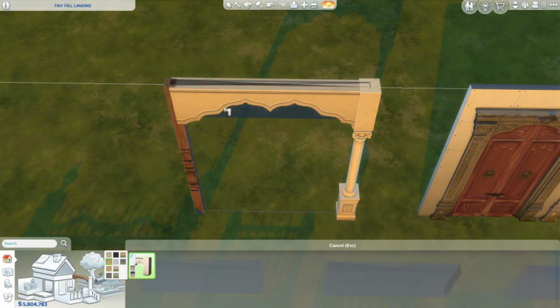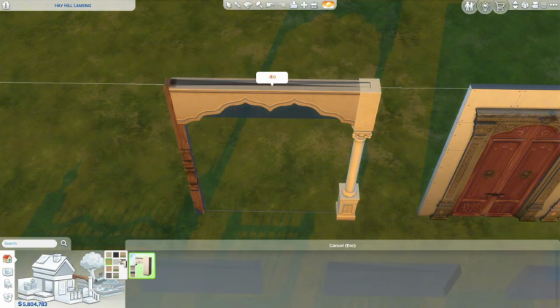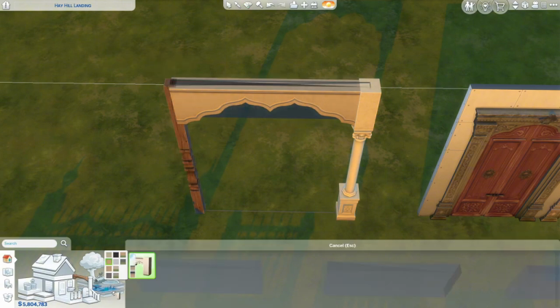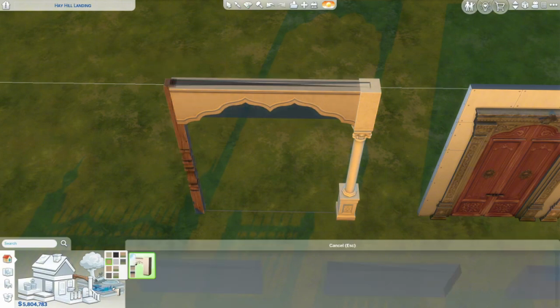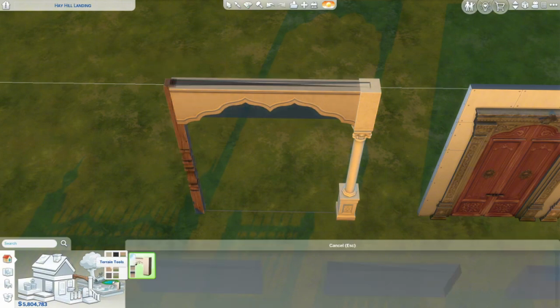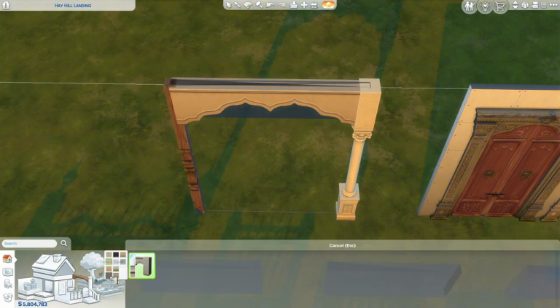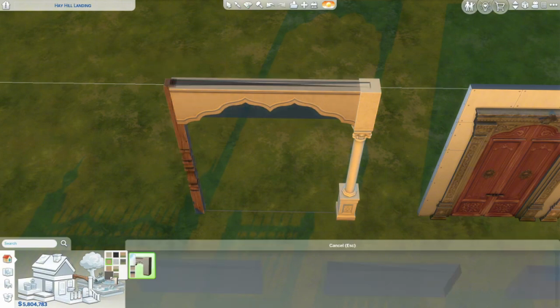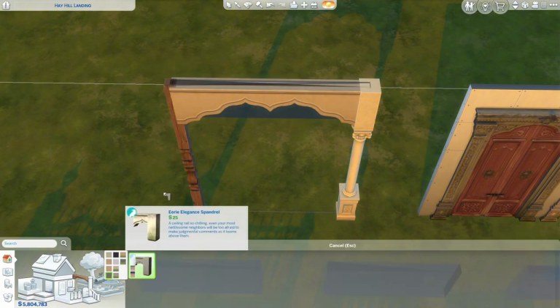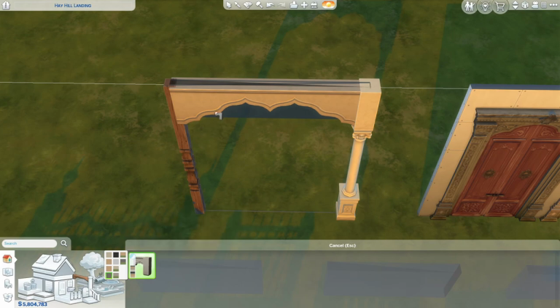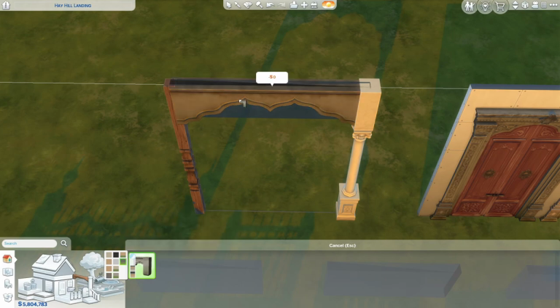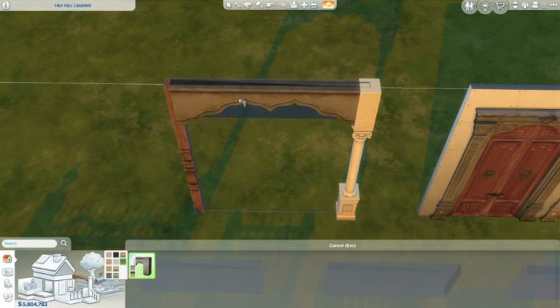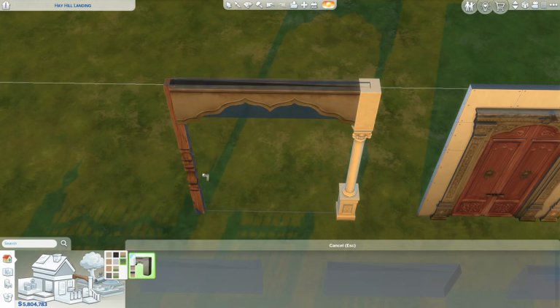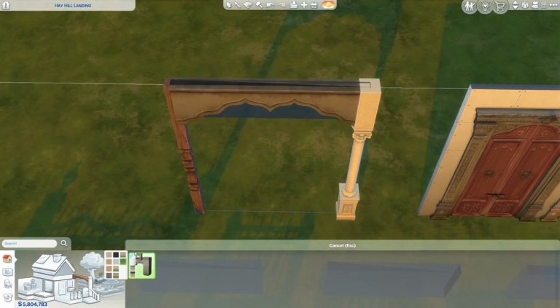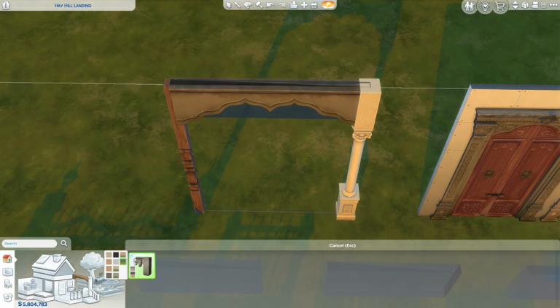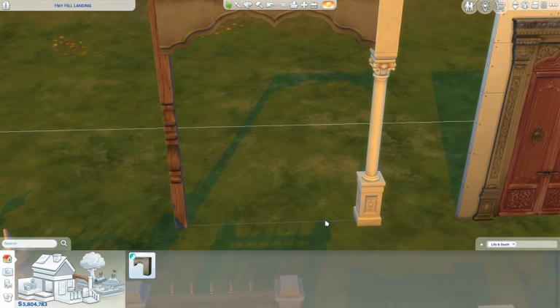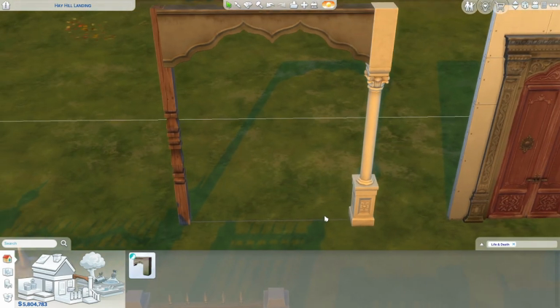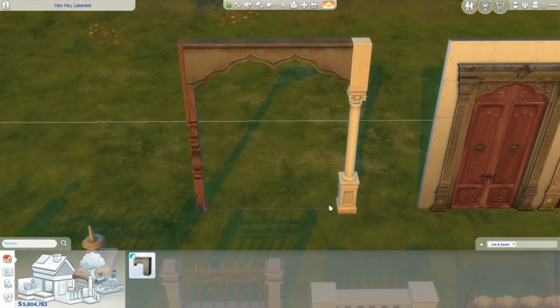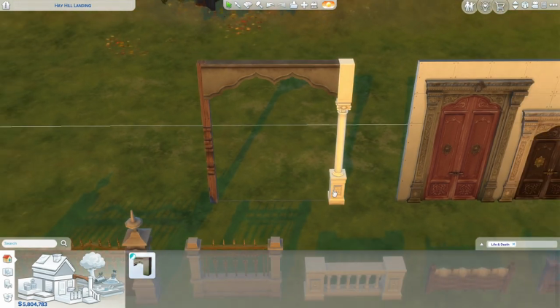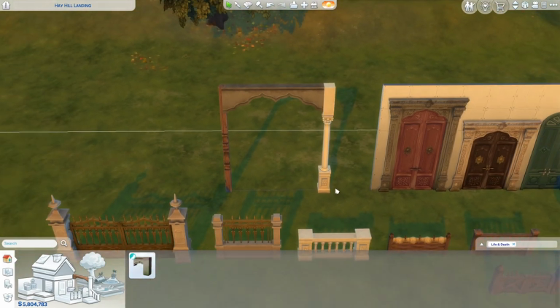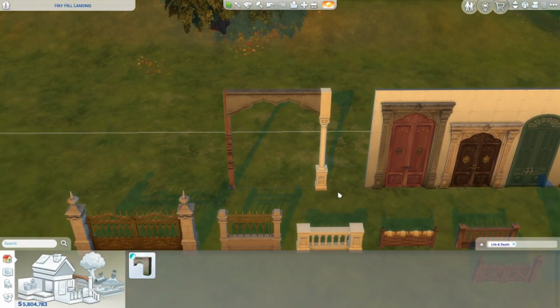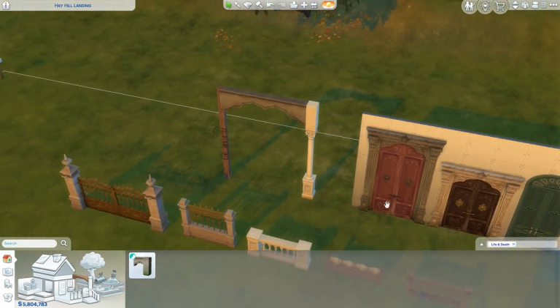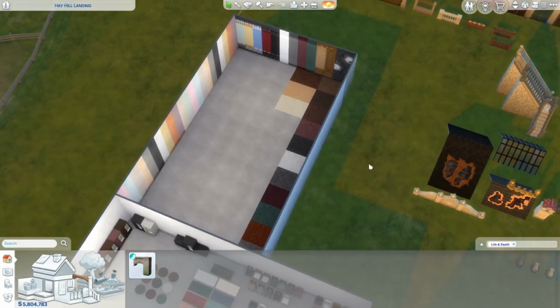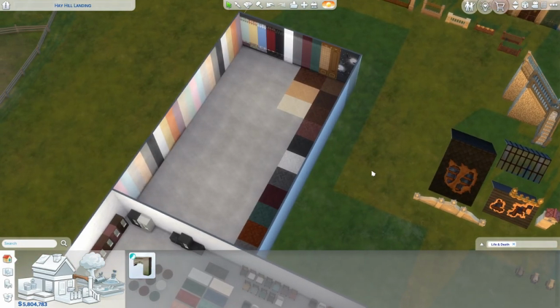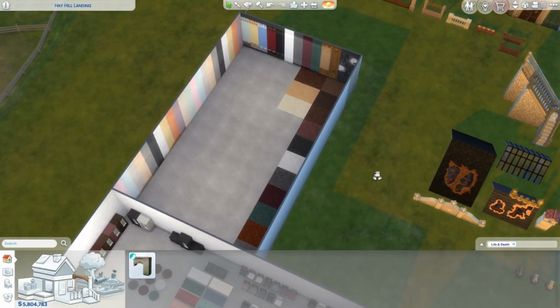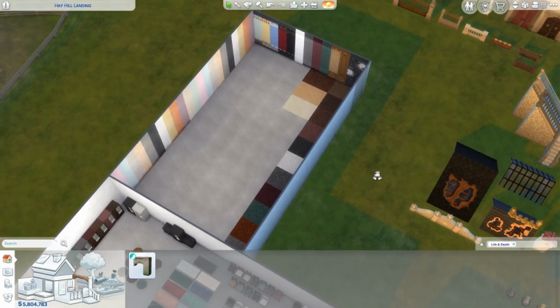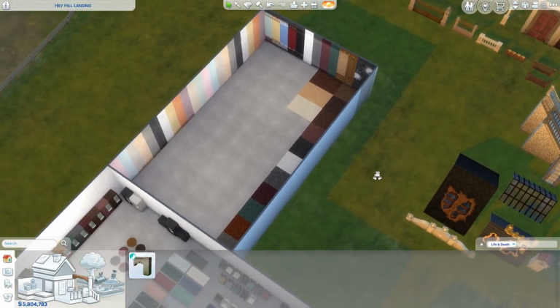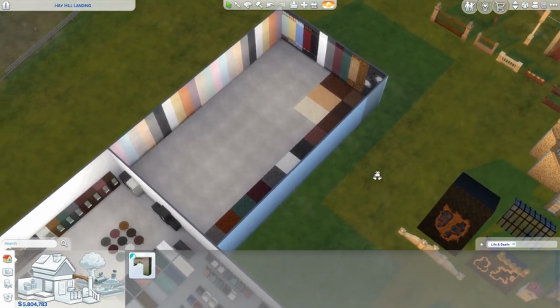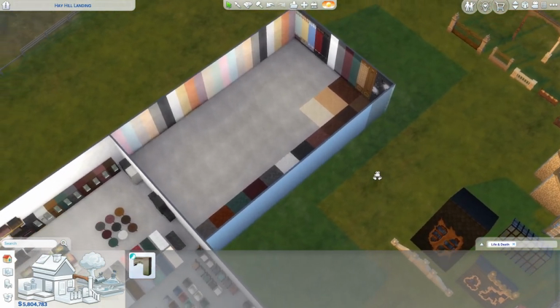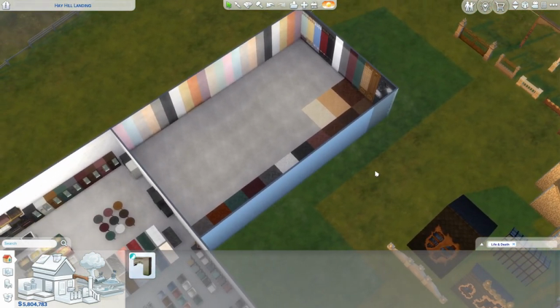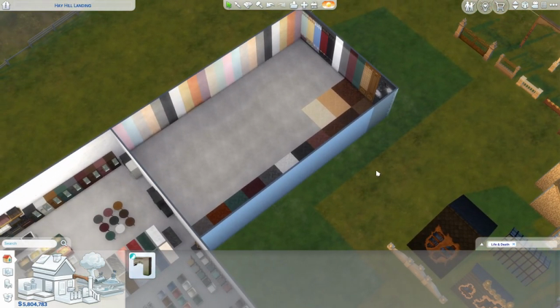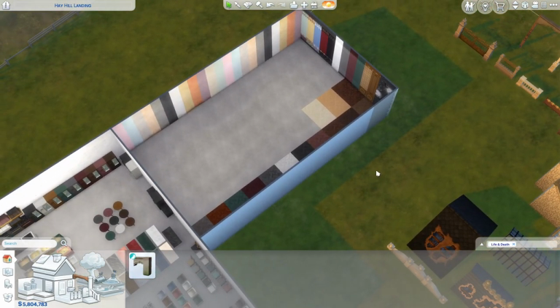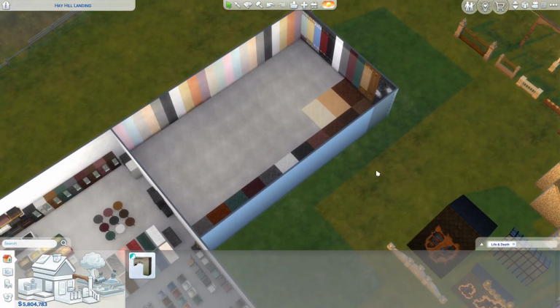They also gave us two columns and one spandrel — a rustic column that's pretty simple, and a stone spandrel. I think that's nice.